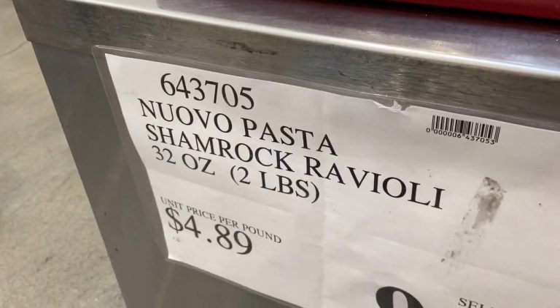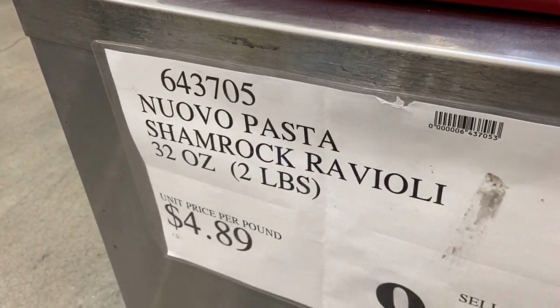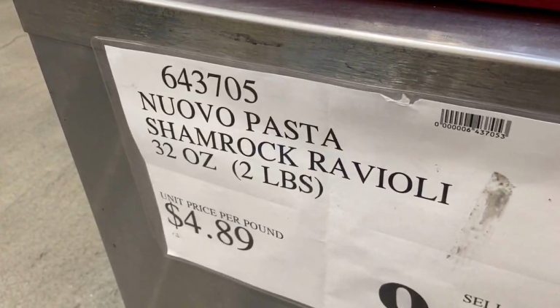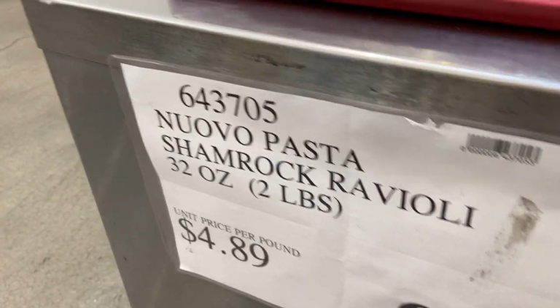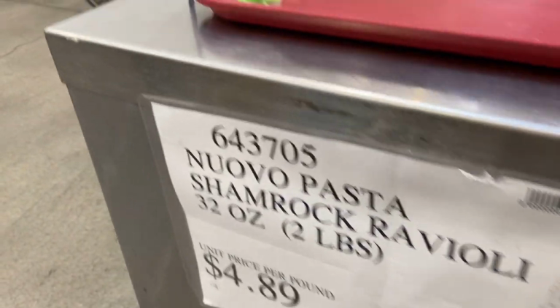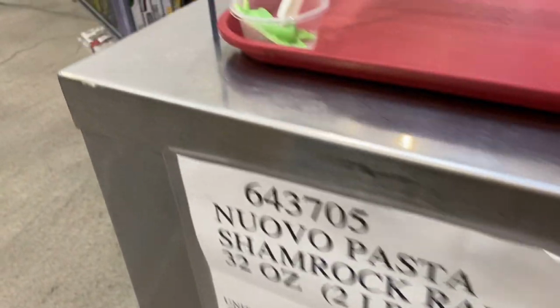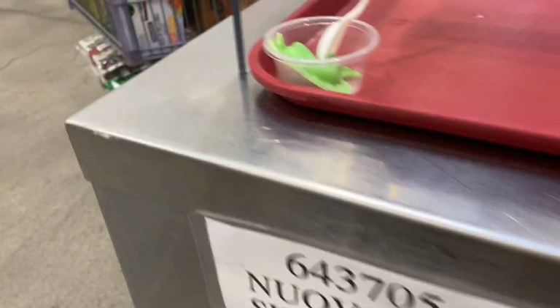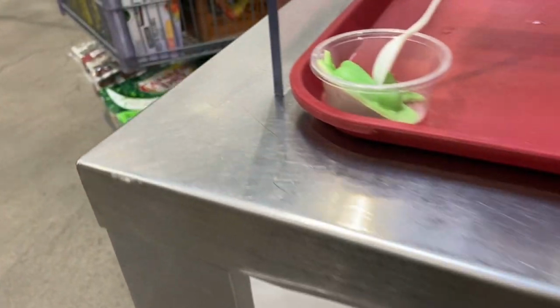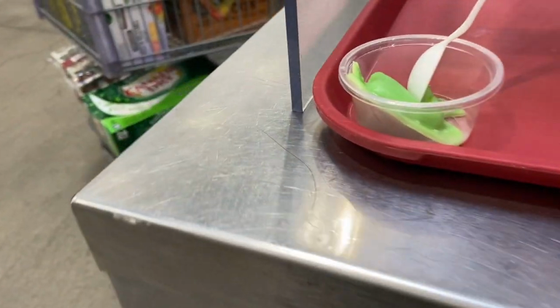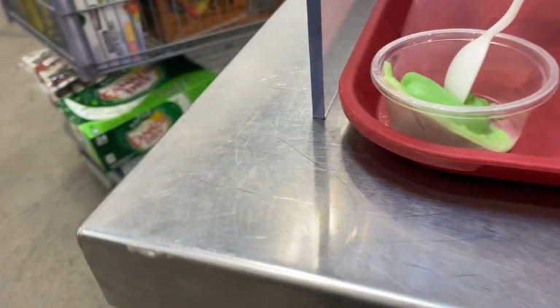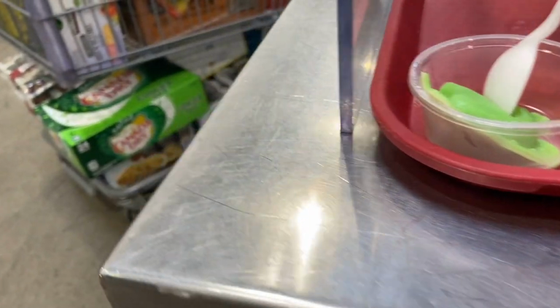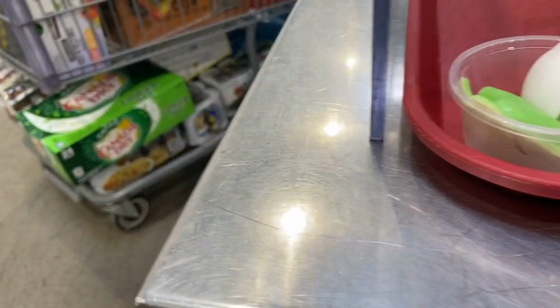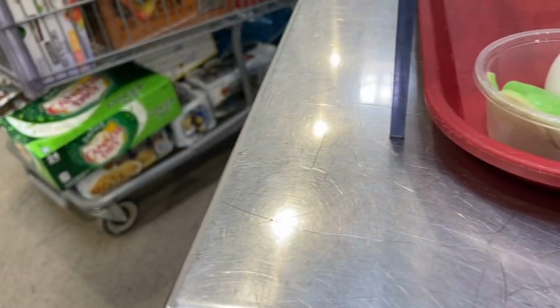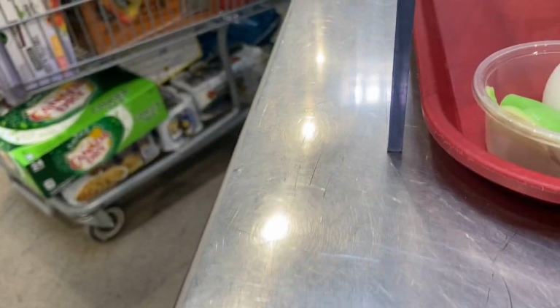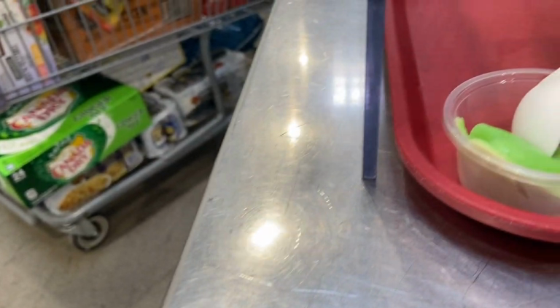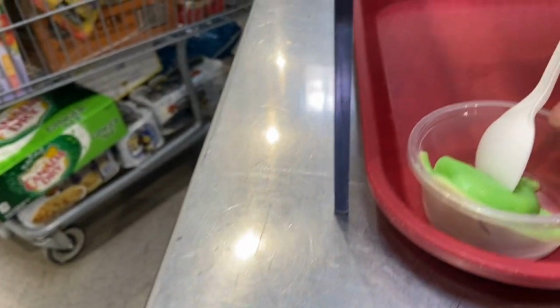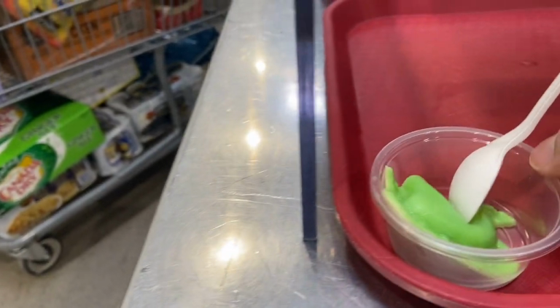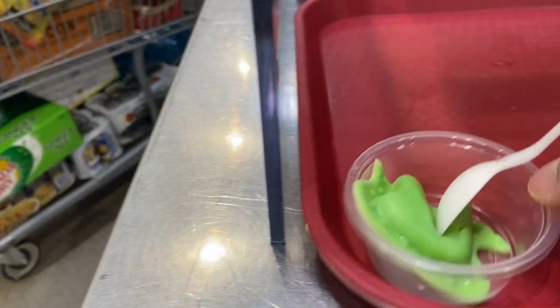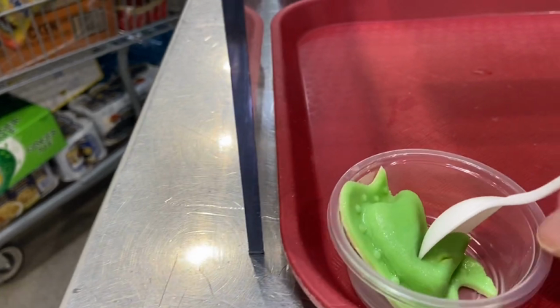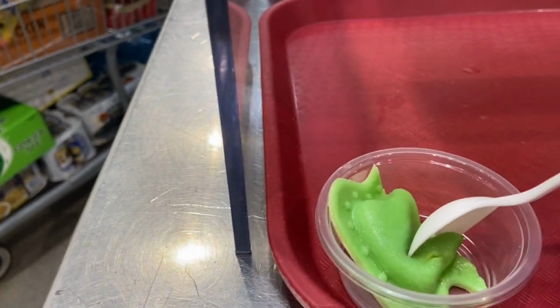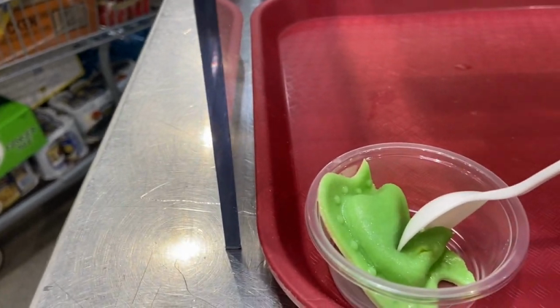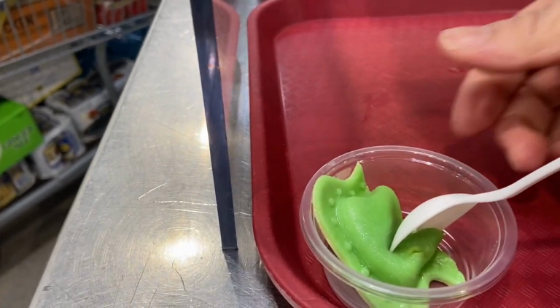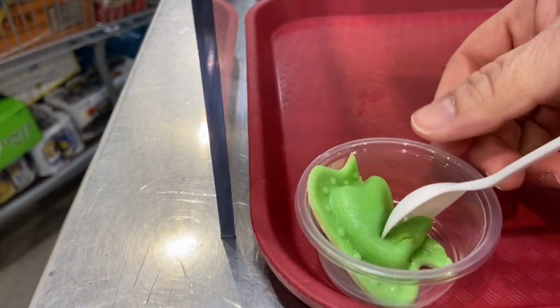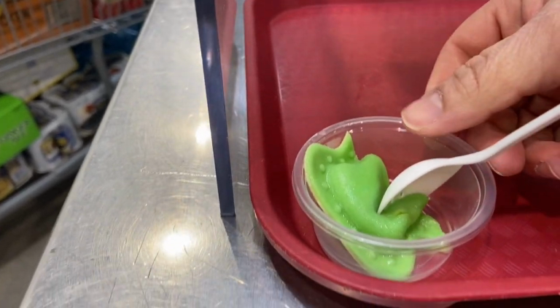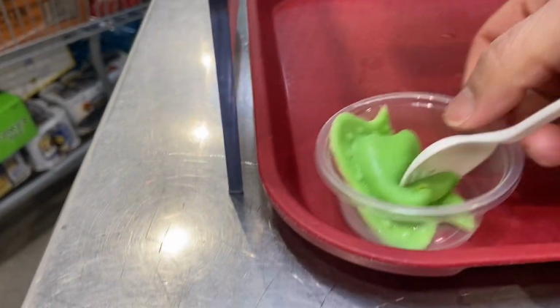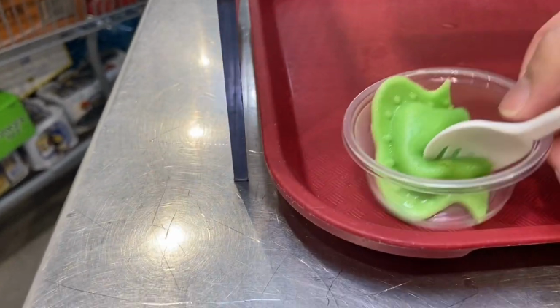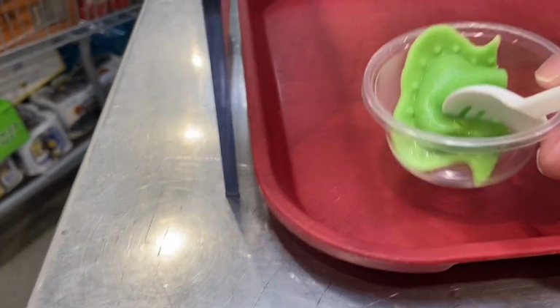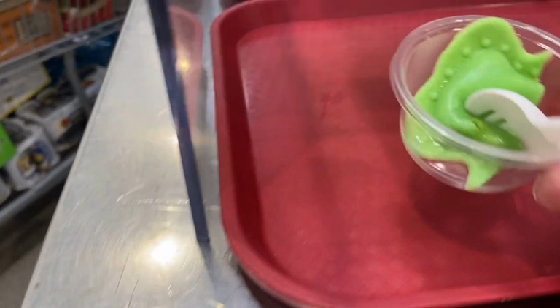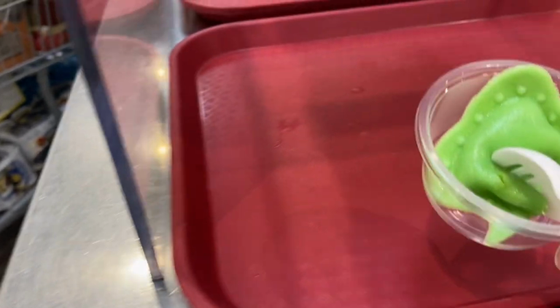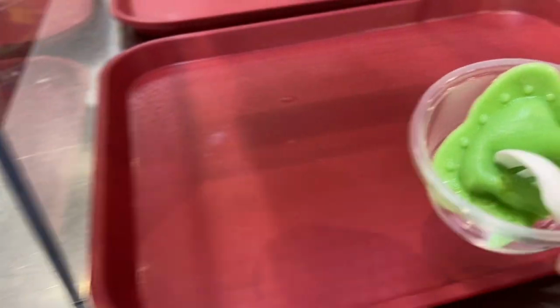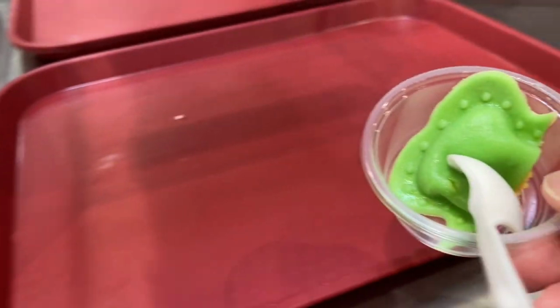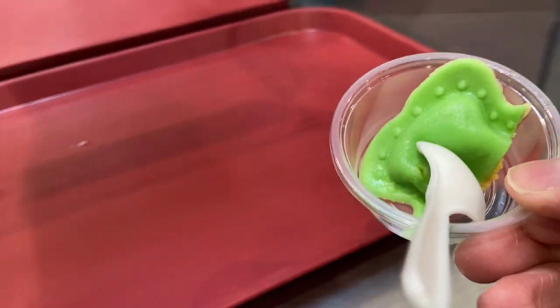Shamrock ravioli — and it's green! How cute is that? Very cute!